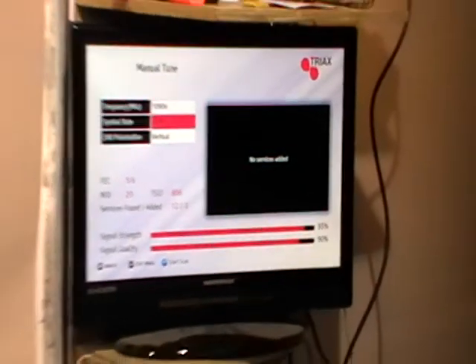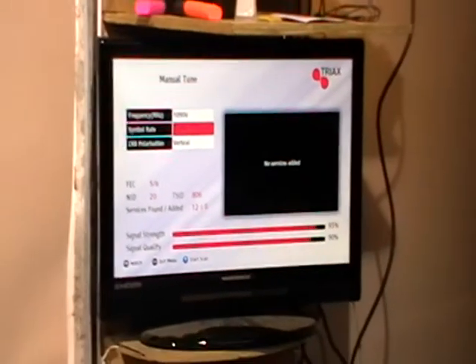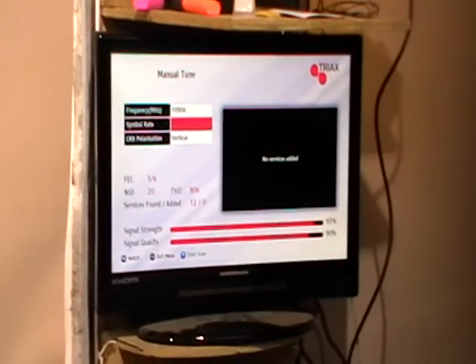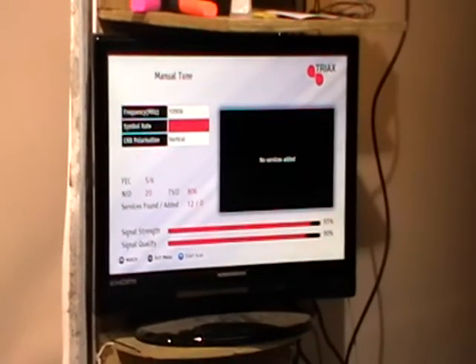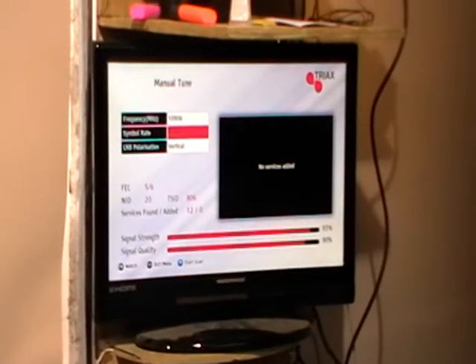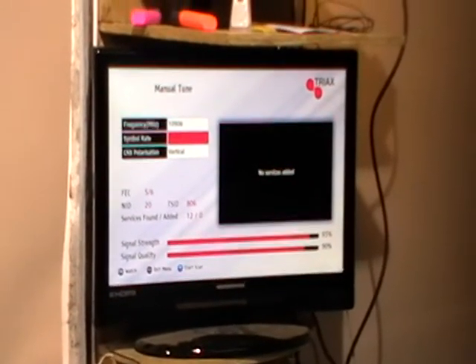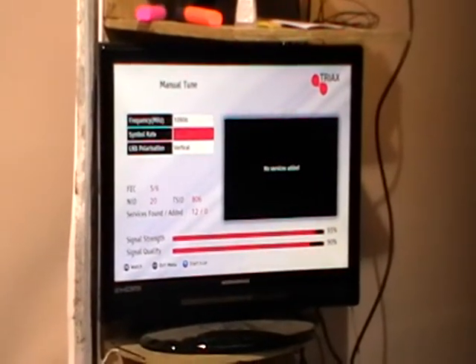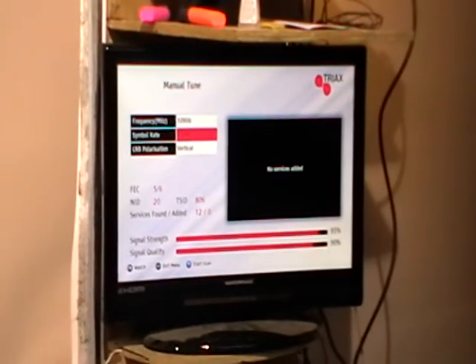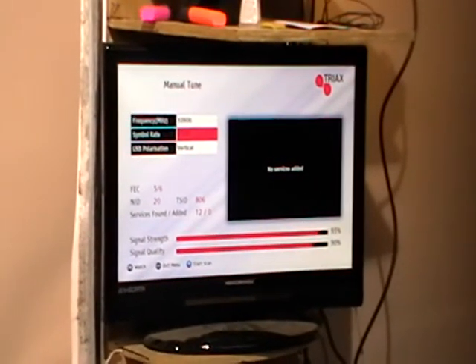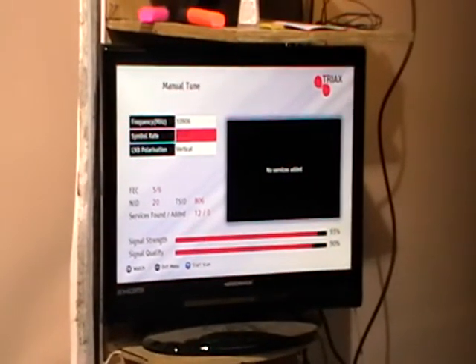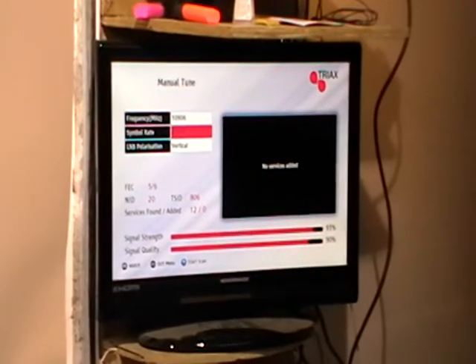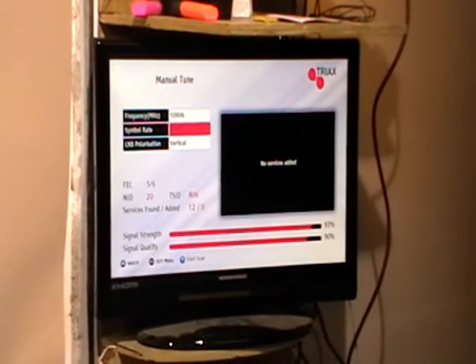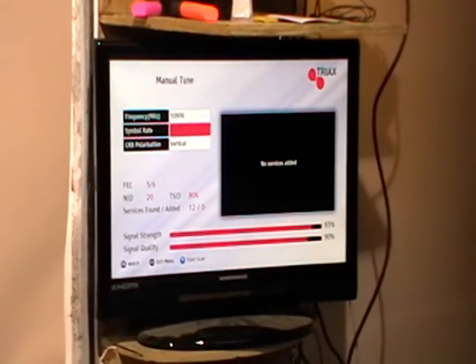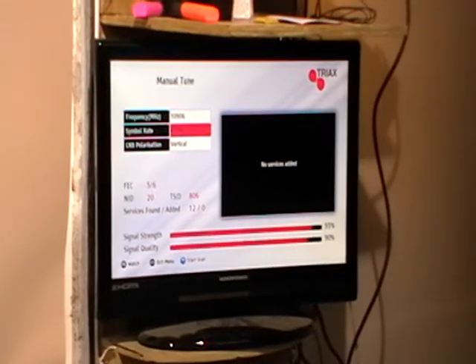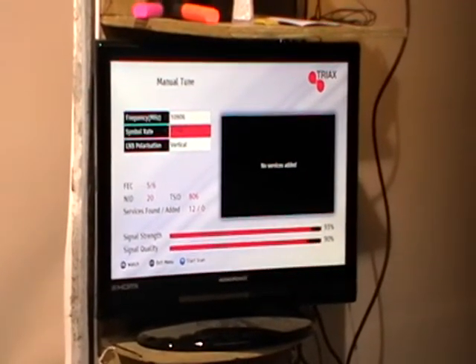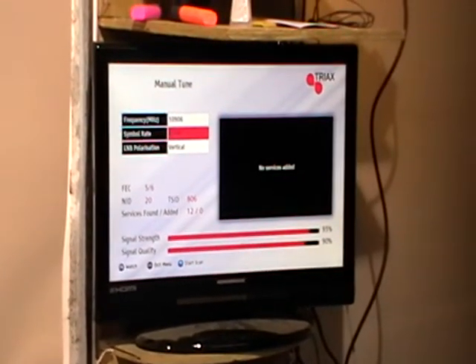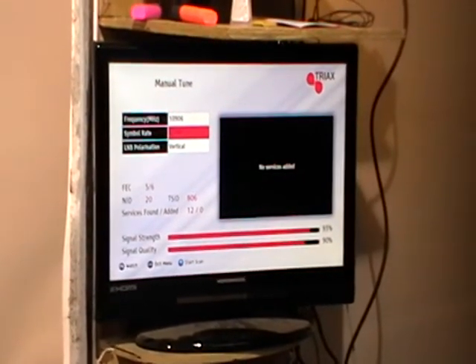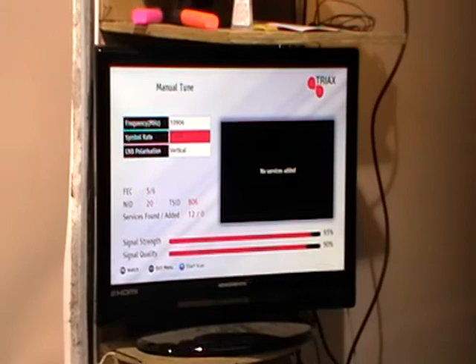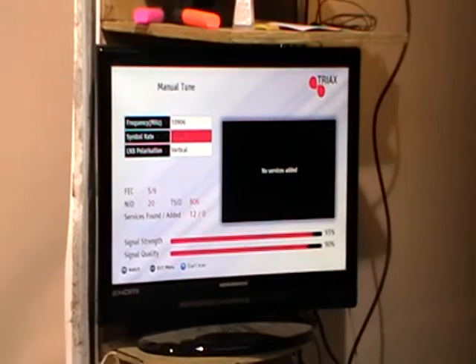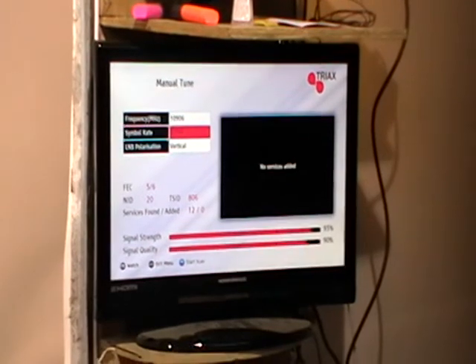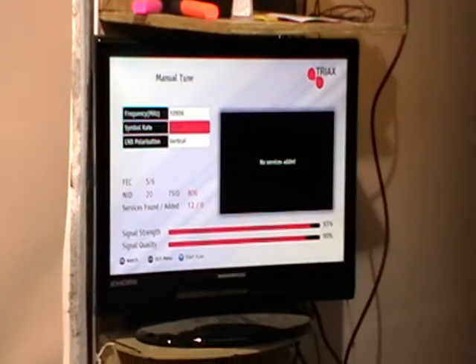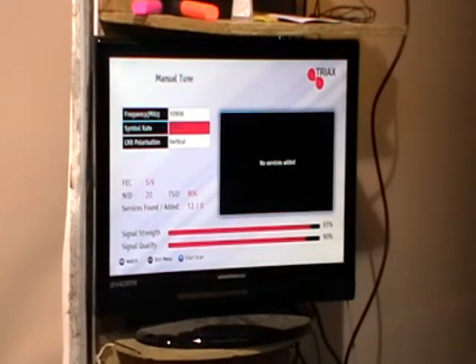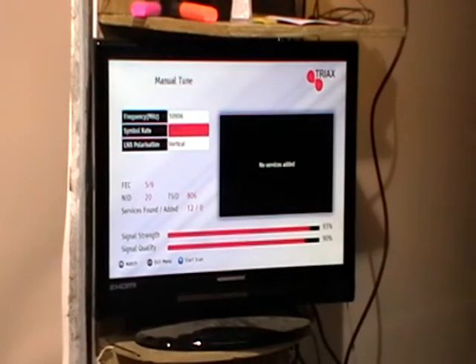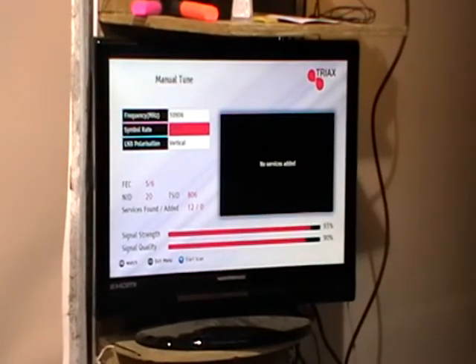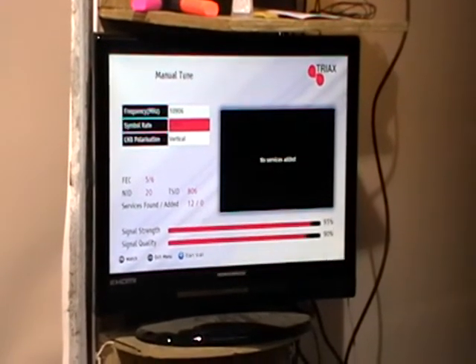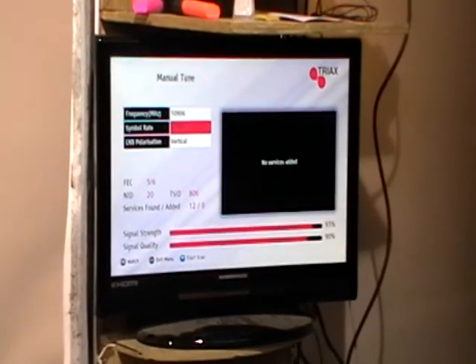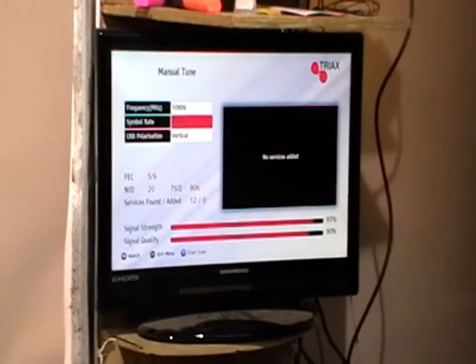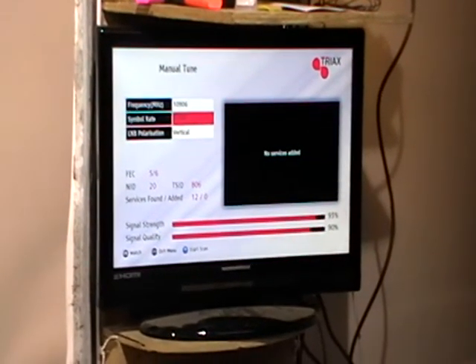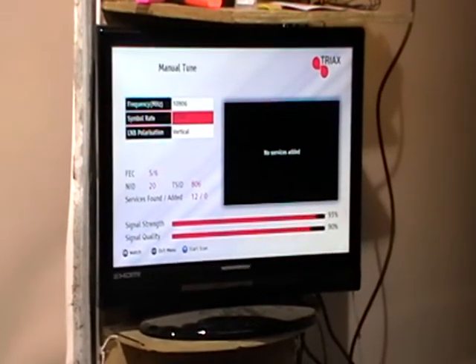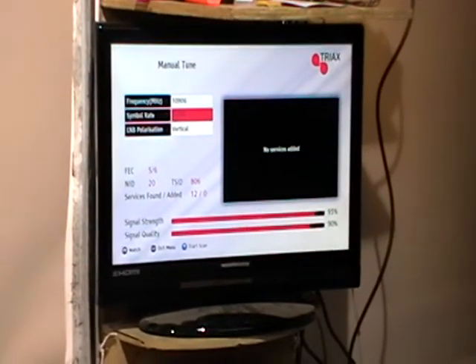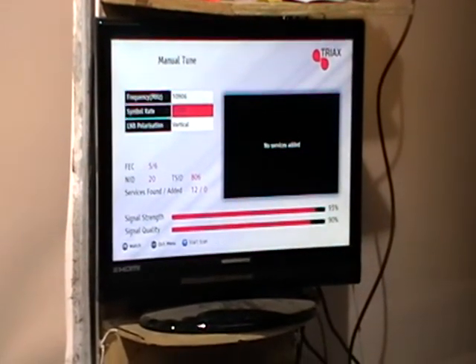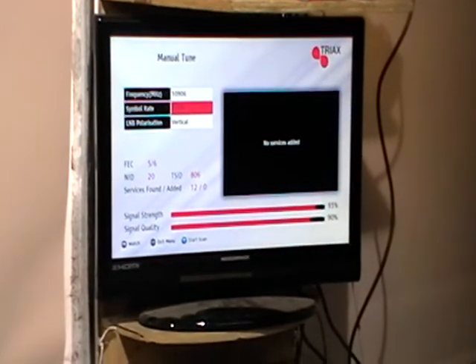That's an overview of how to do a manual tune of a satellite channel onto your Triax 537 combo box.